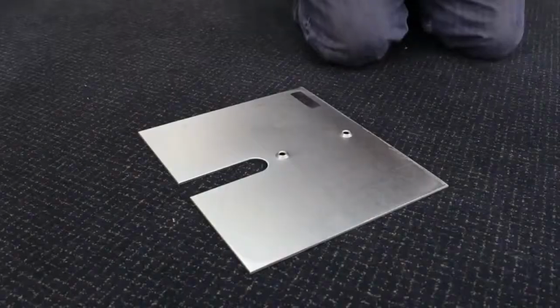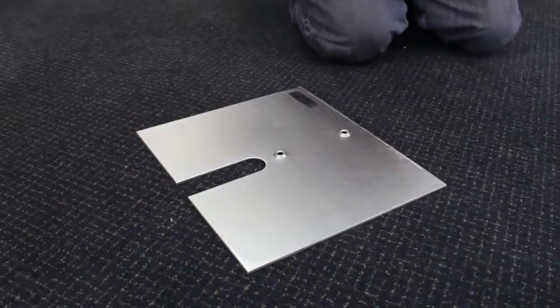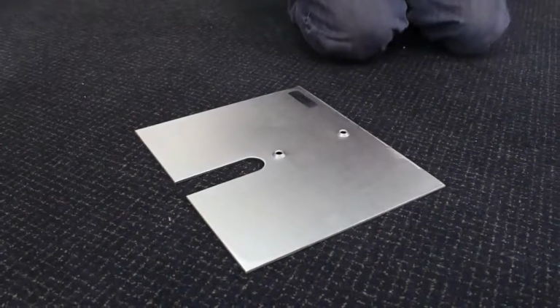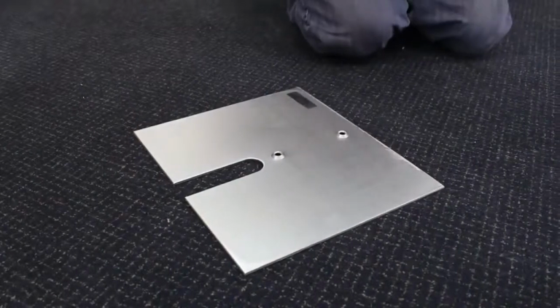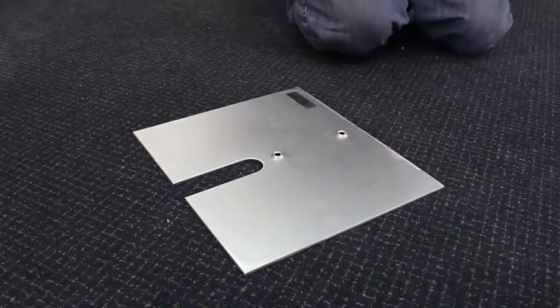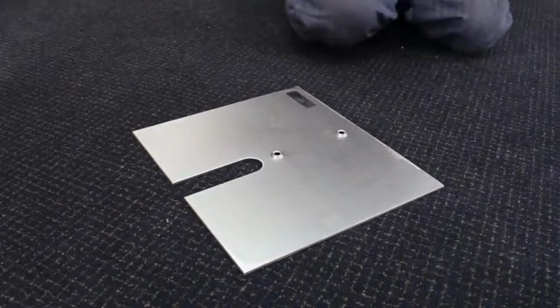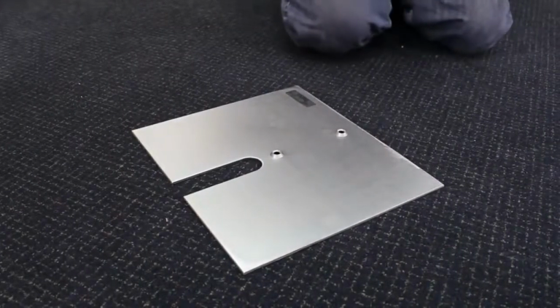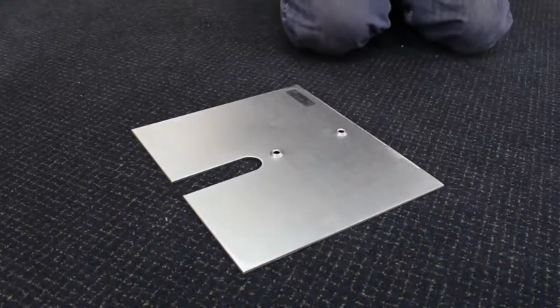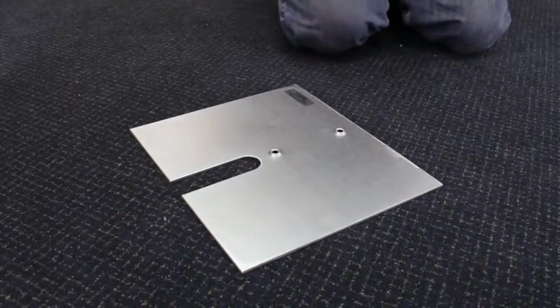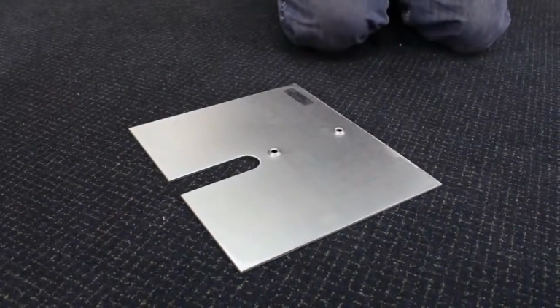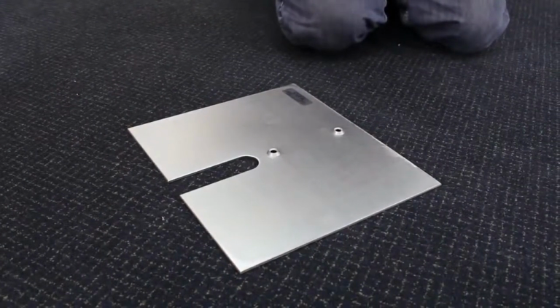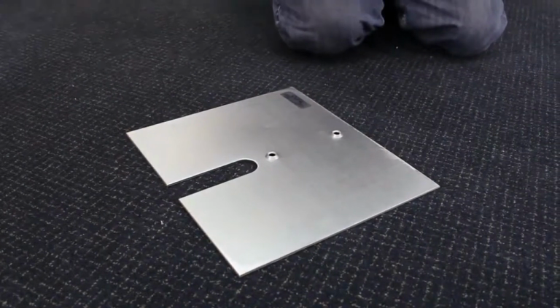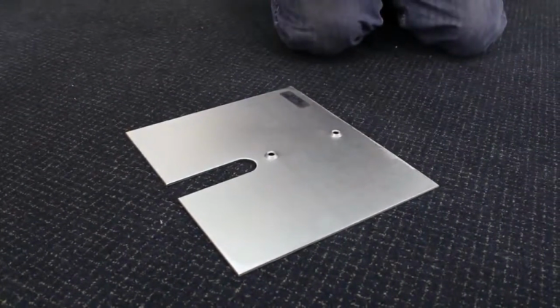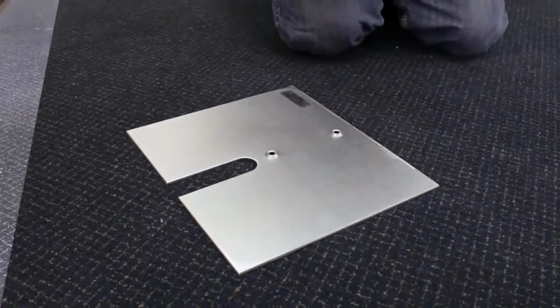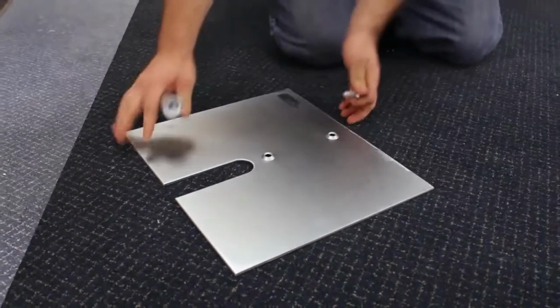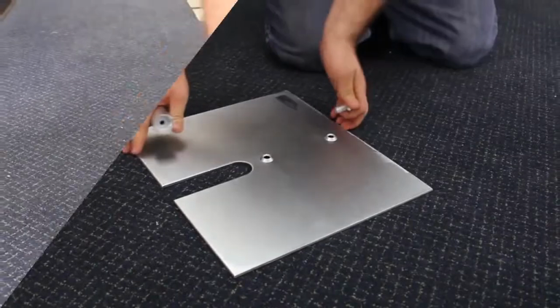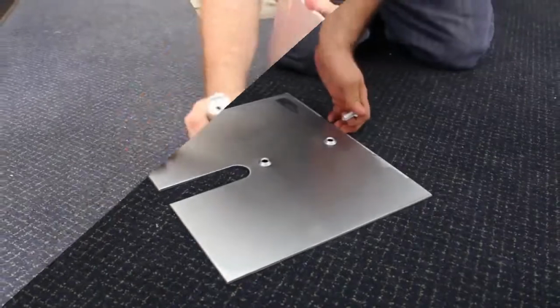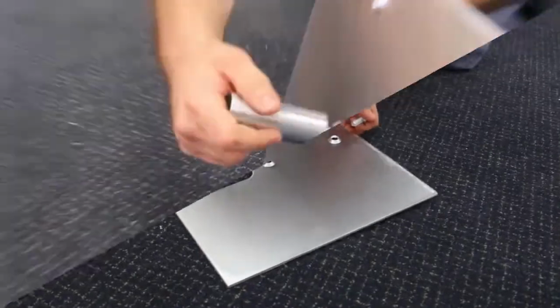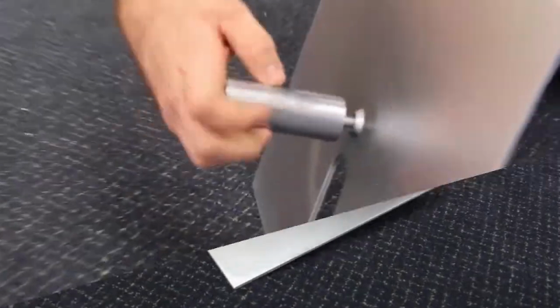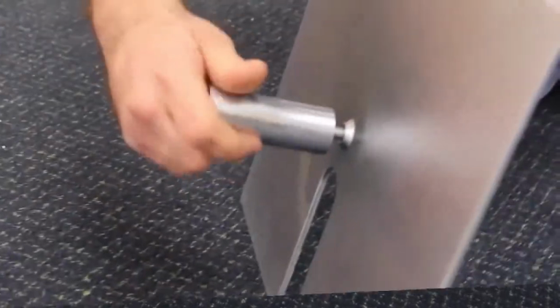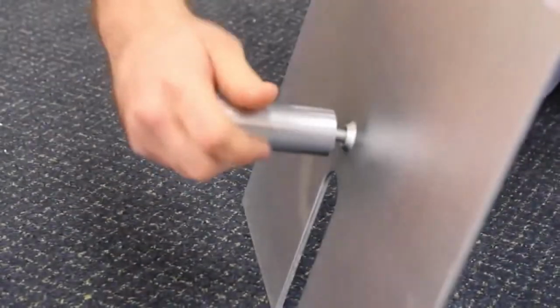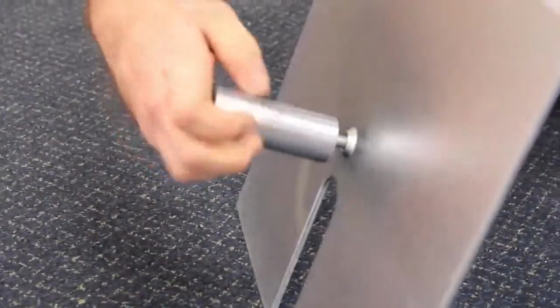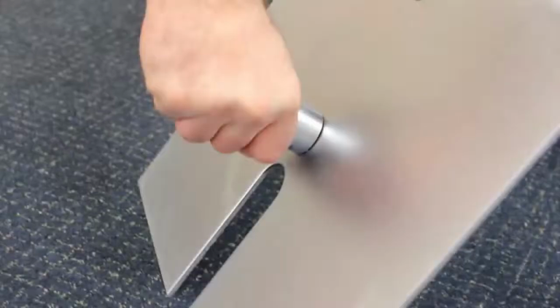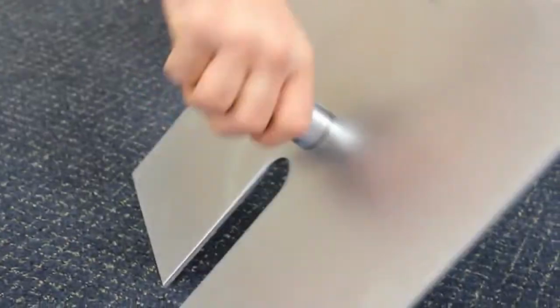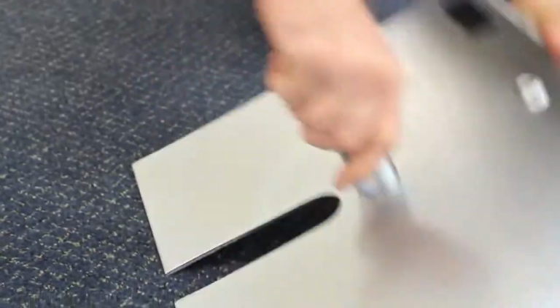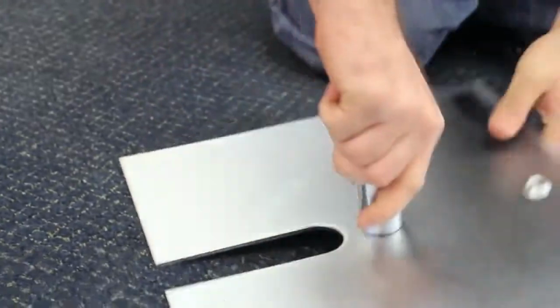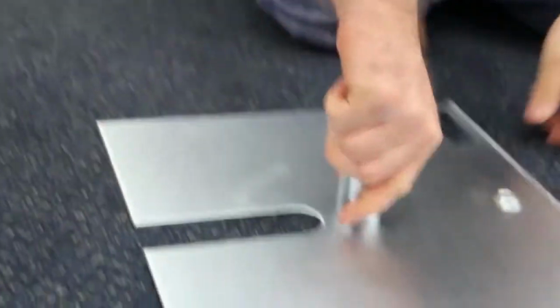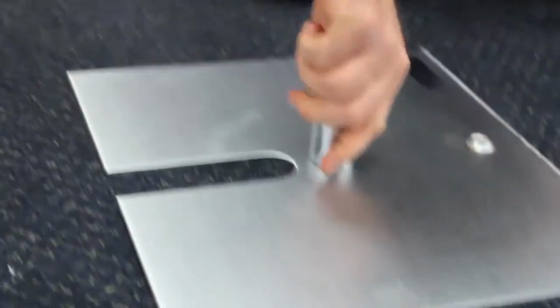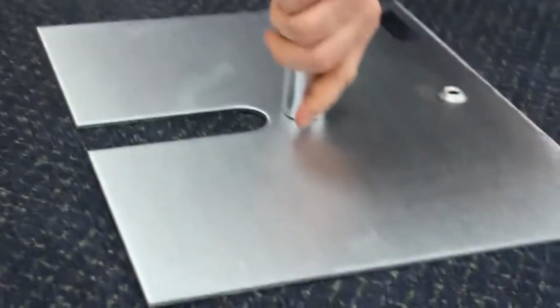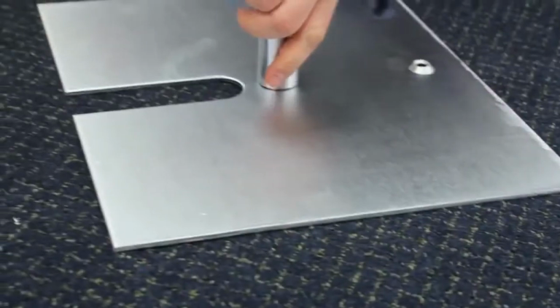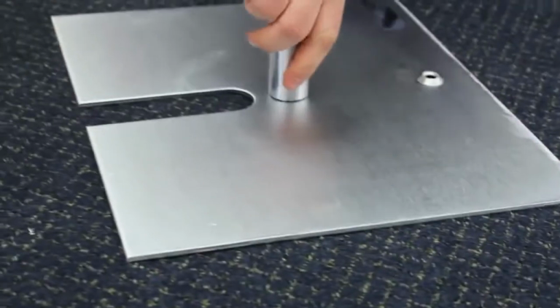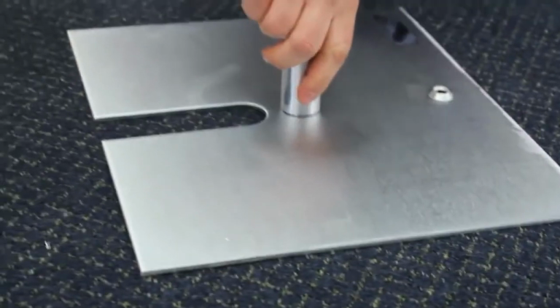You're going to do the same thing with your other side of the base. Take the pin out, go through the bottom, and there you go.